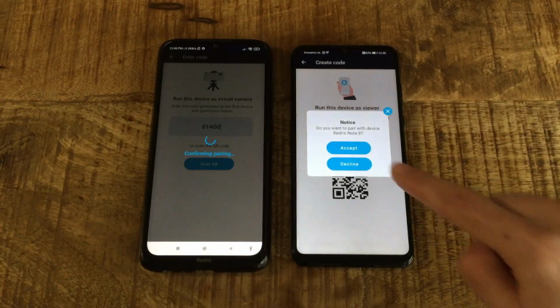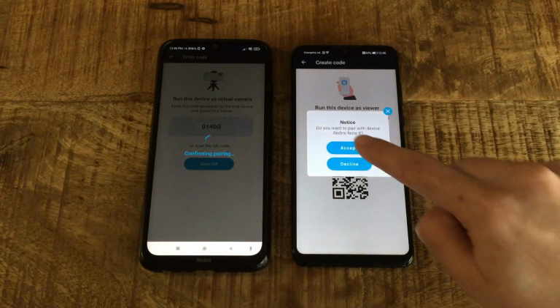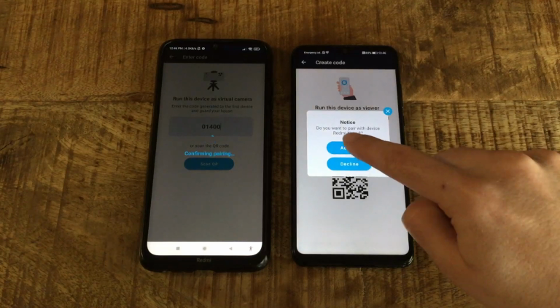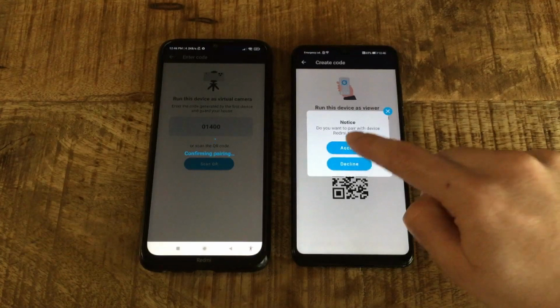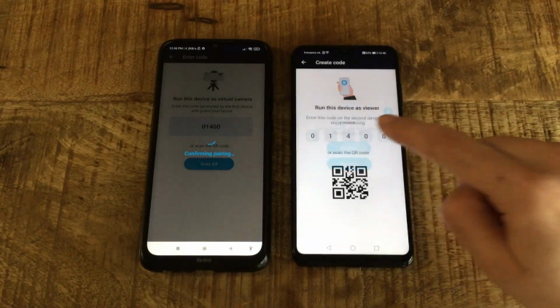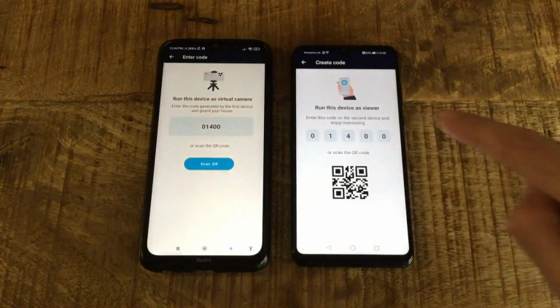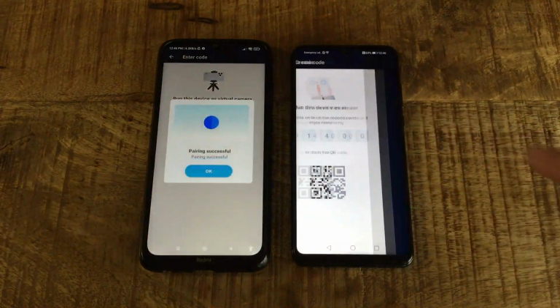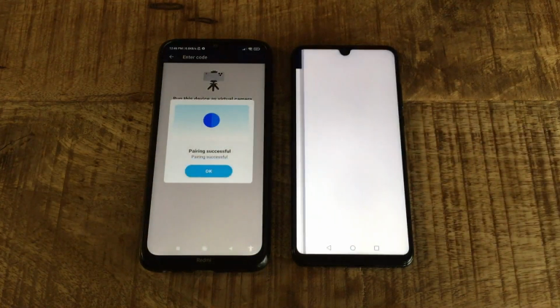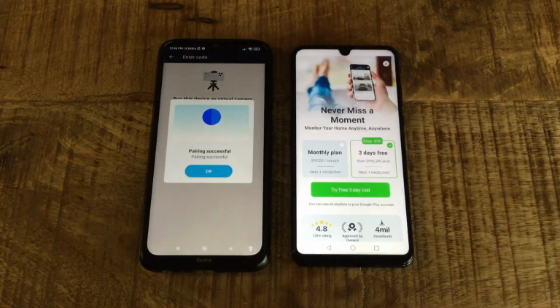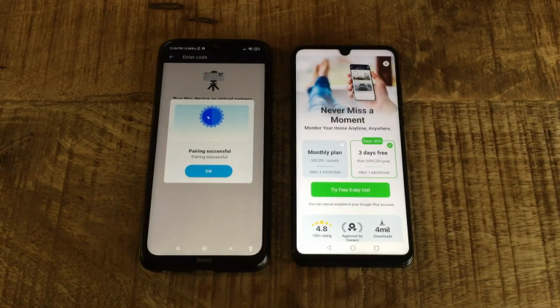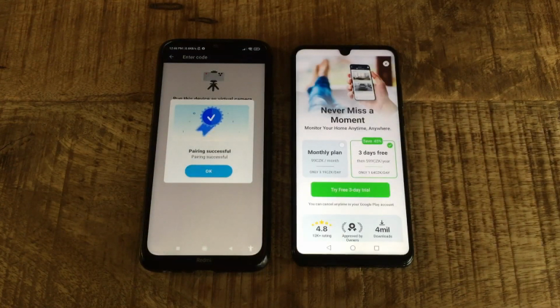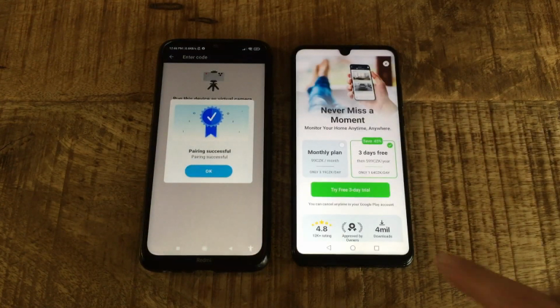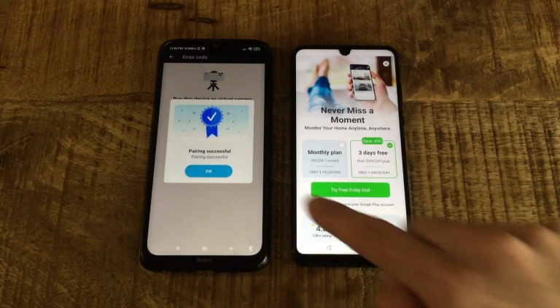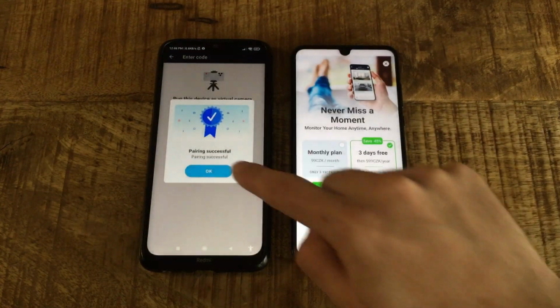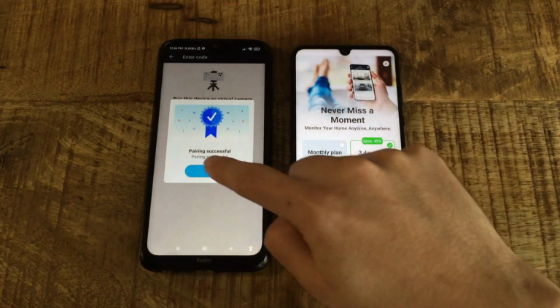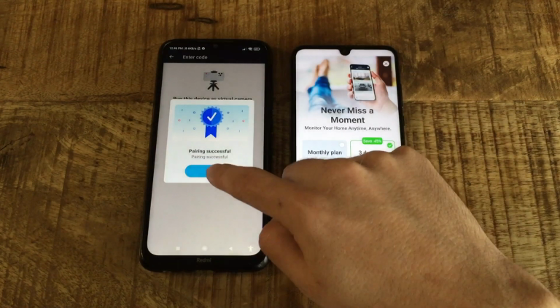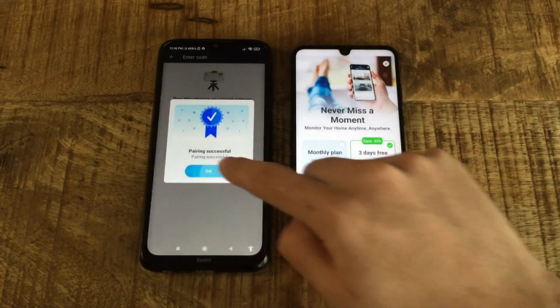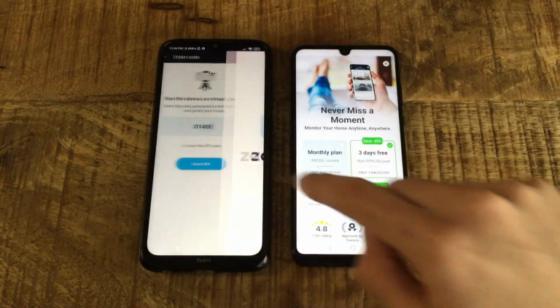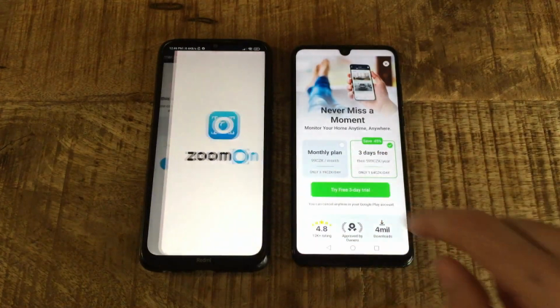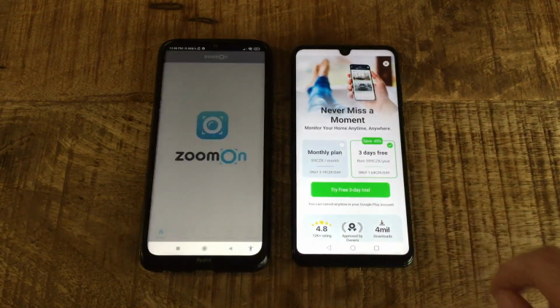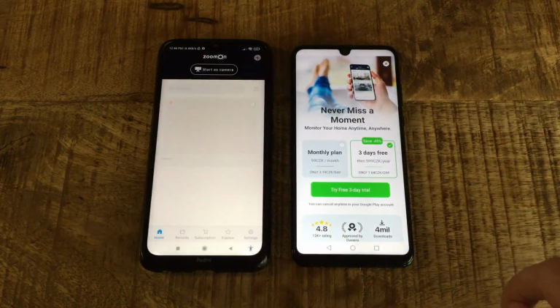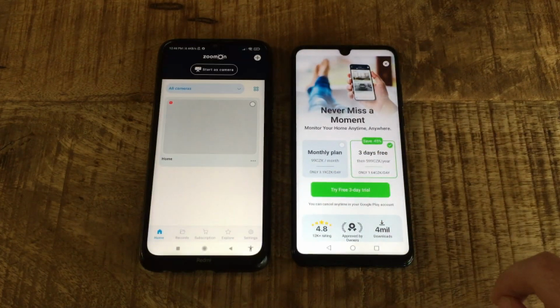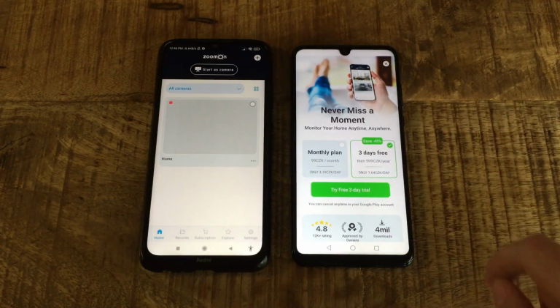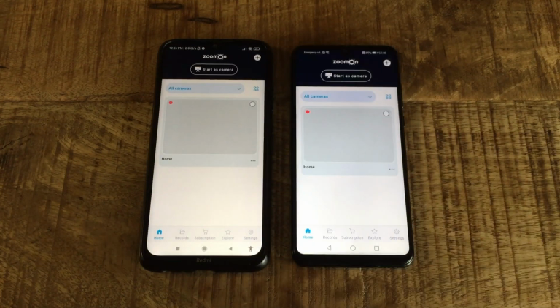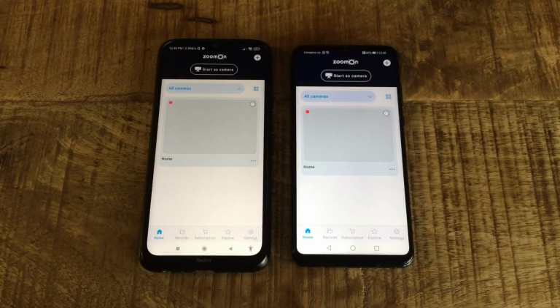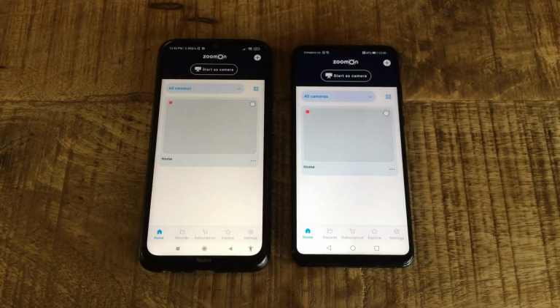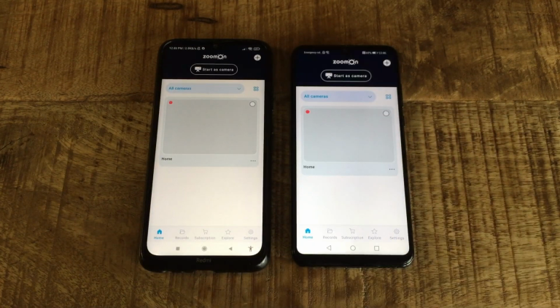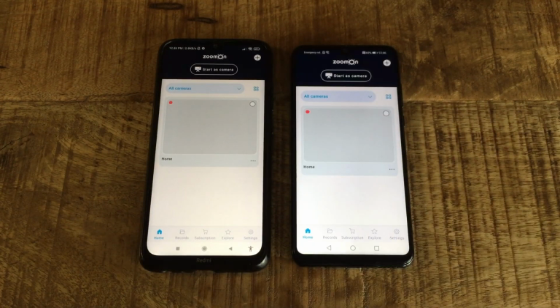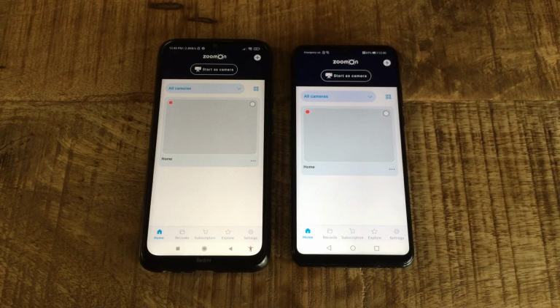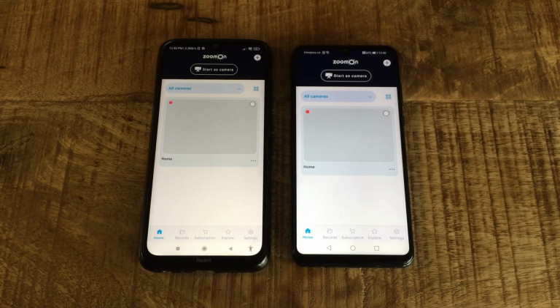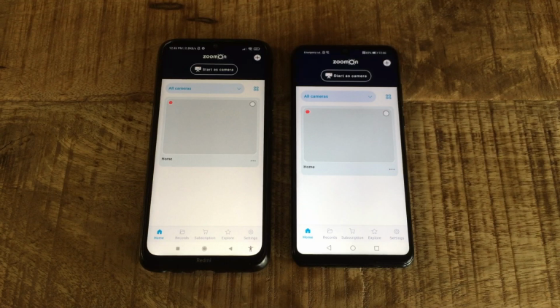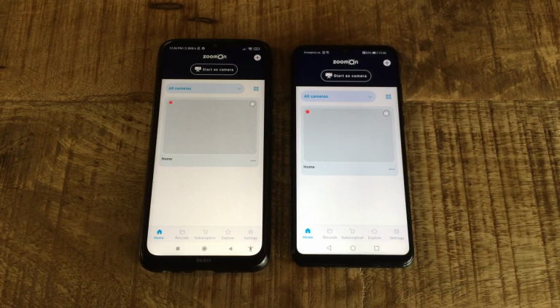Accept the pairing. Congrats! Your devices have been paired.